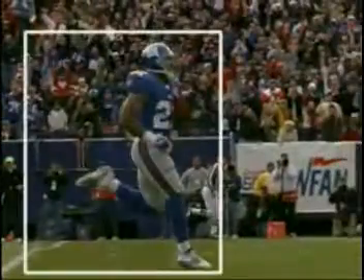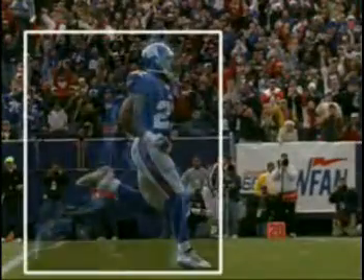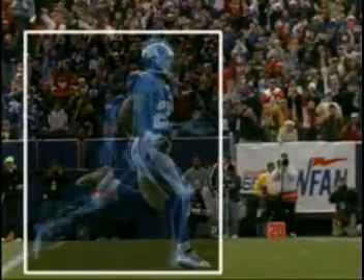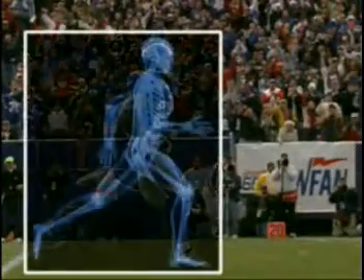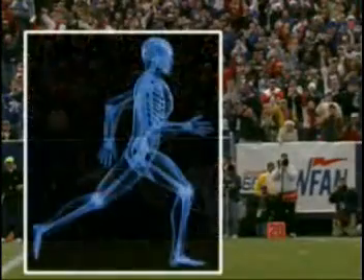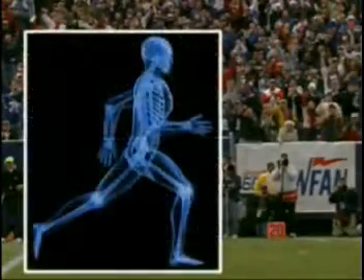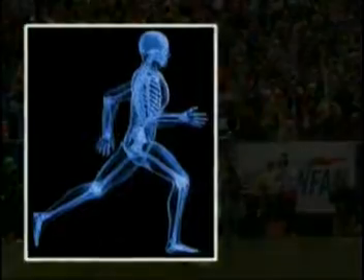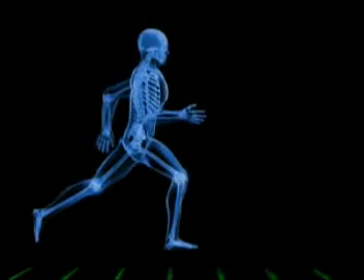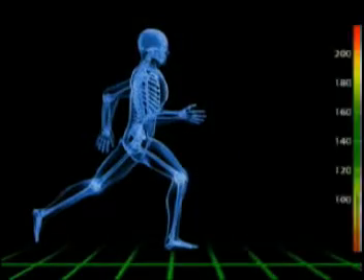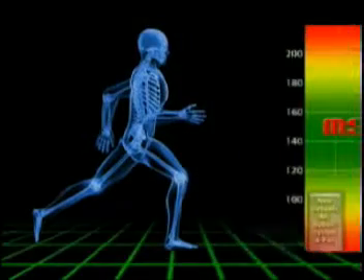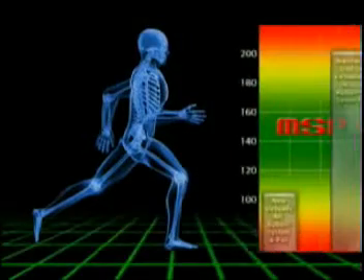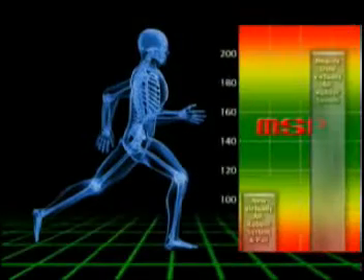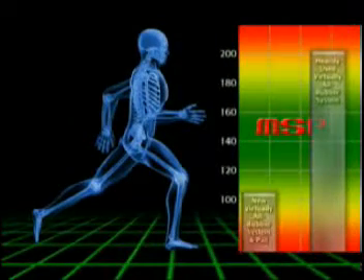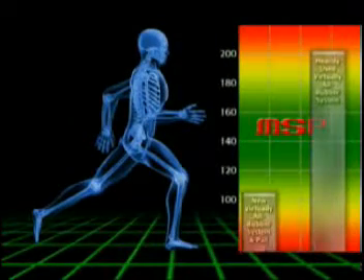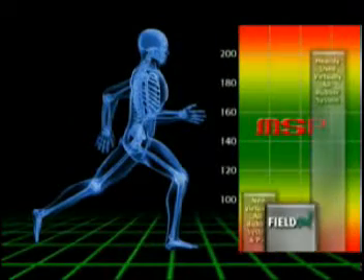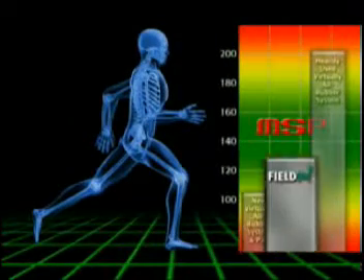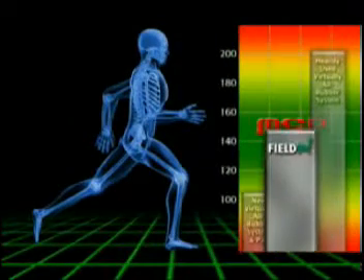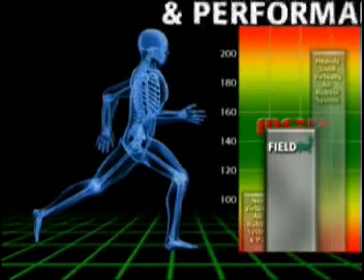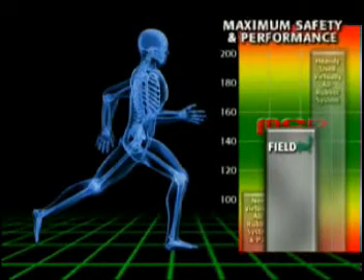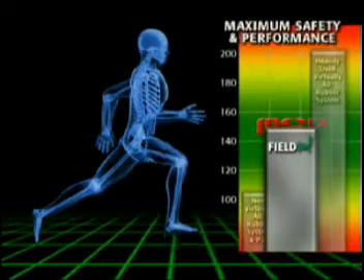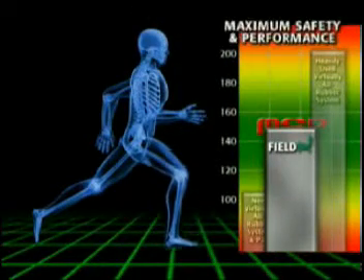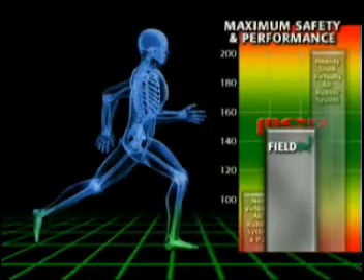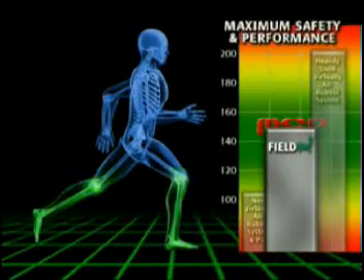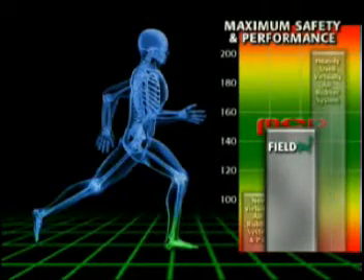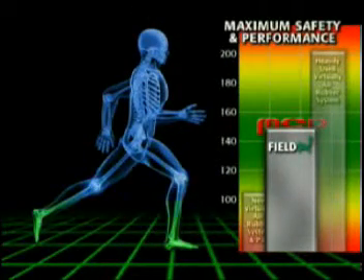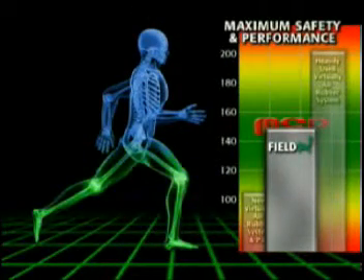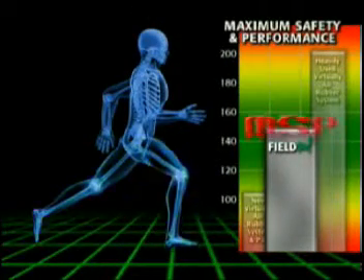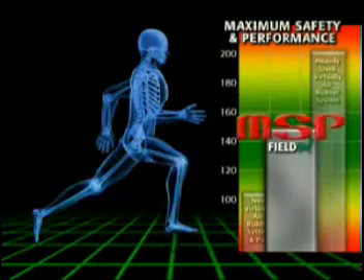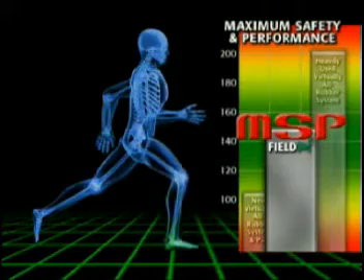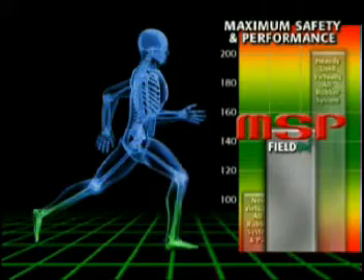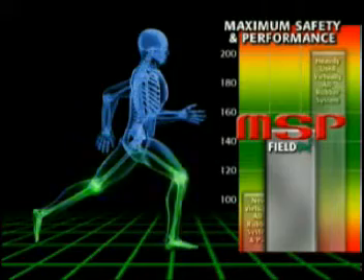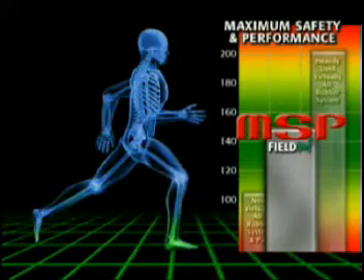In order for athletes to receive the best of both worlds, the field must meet the MSP standards for surface hardness.